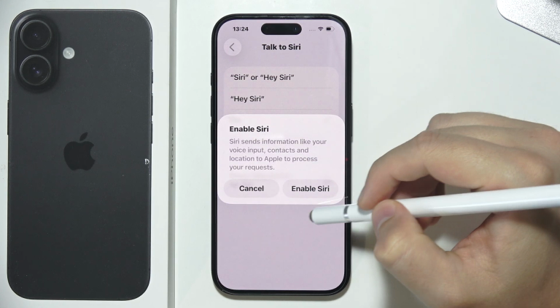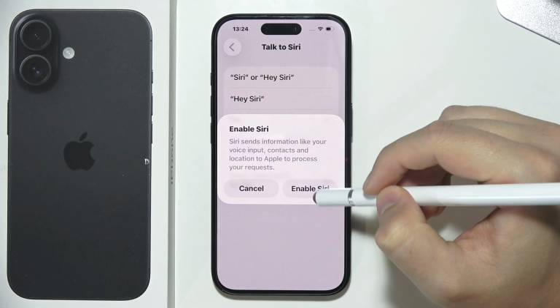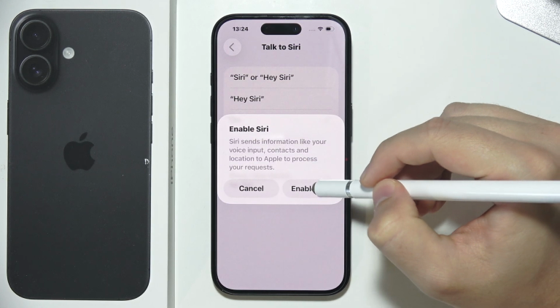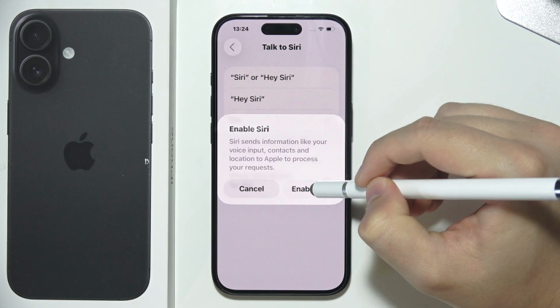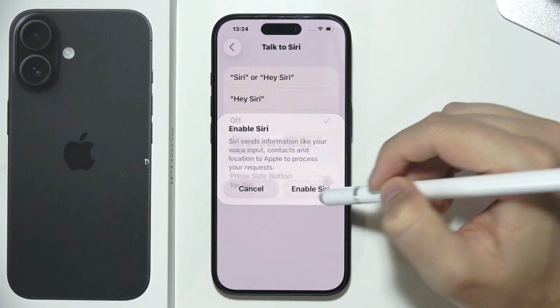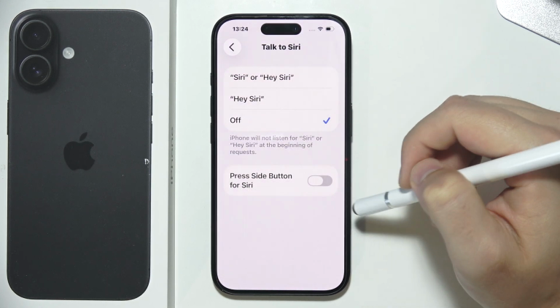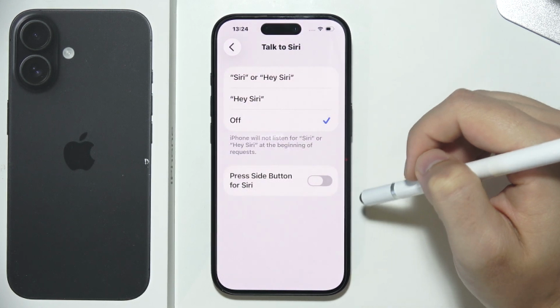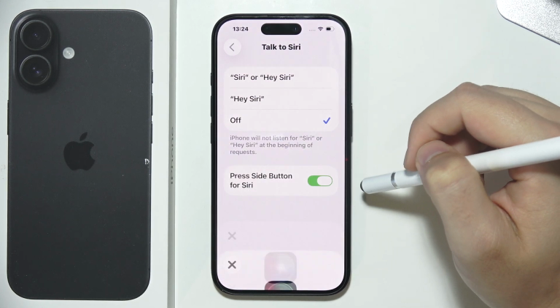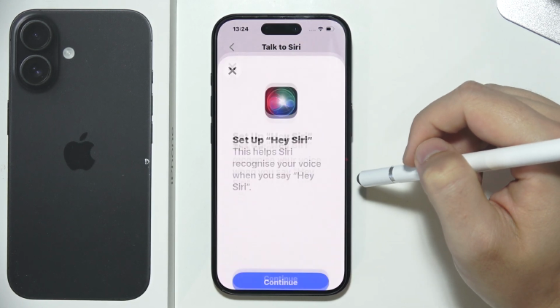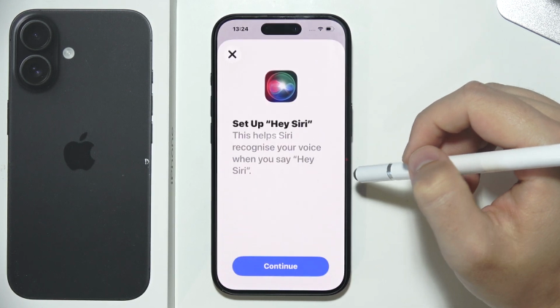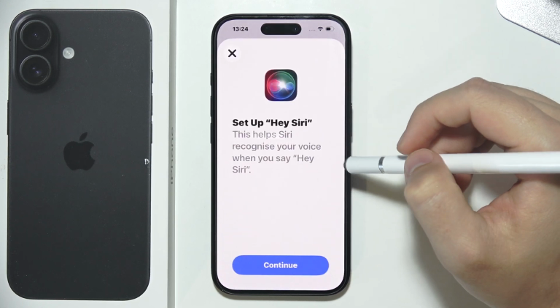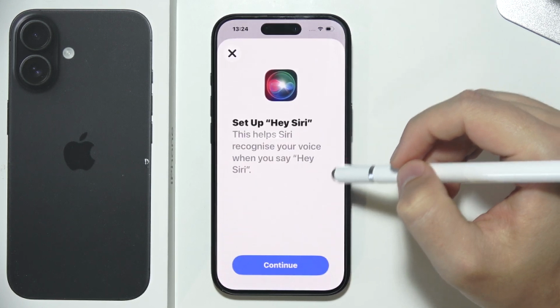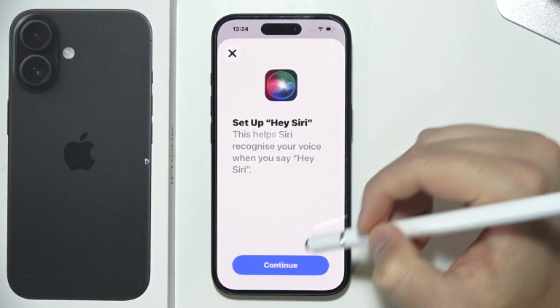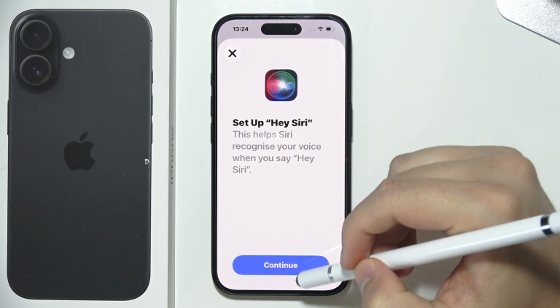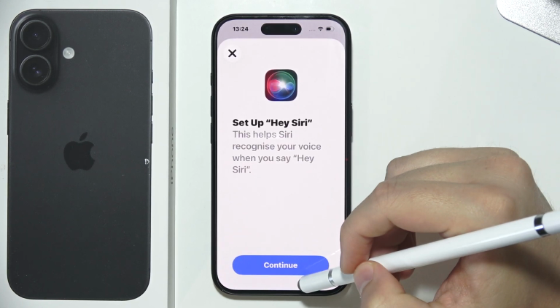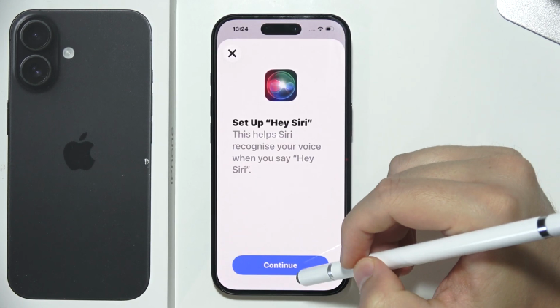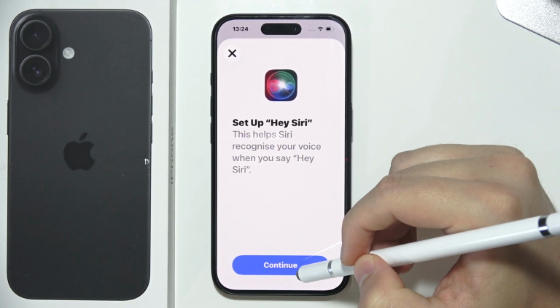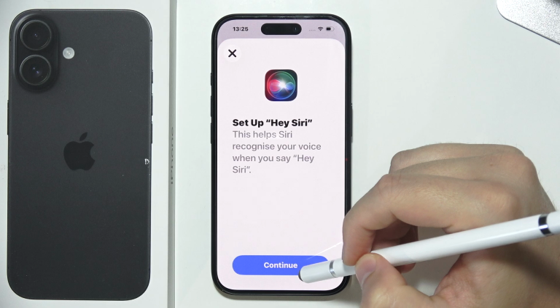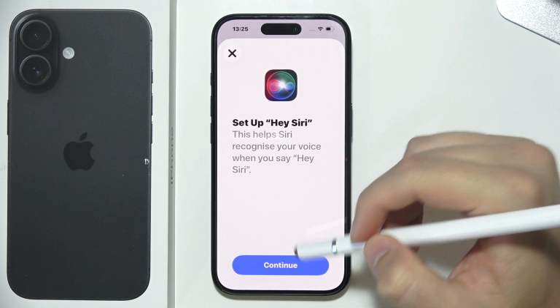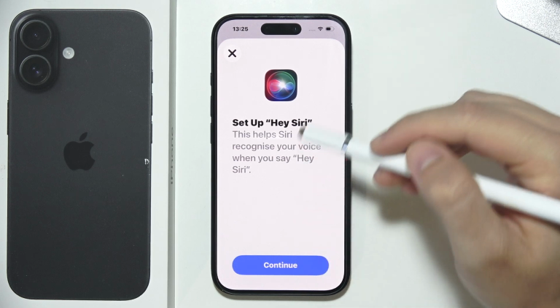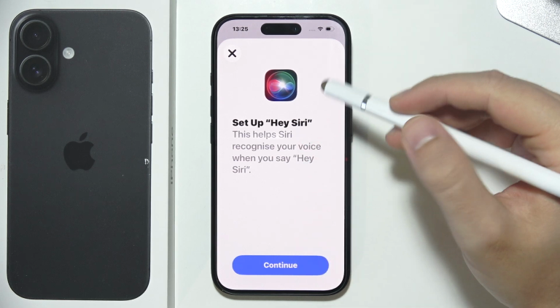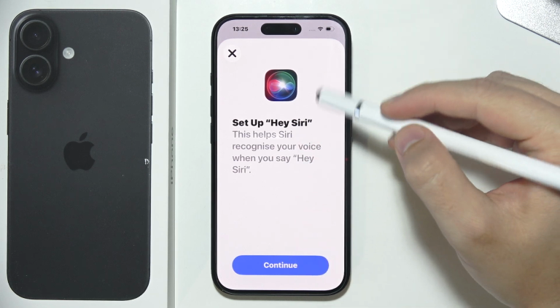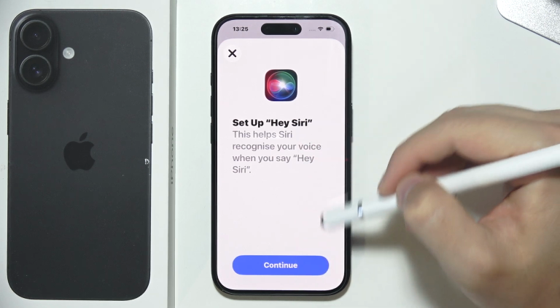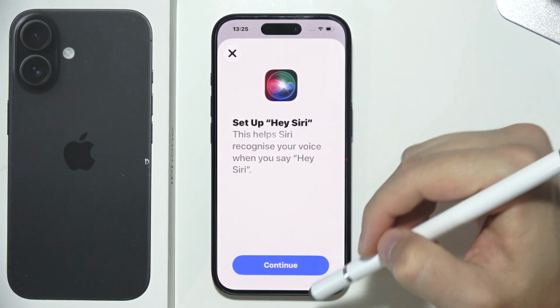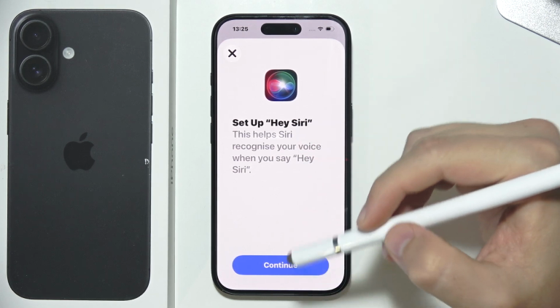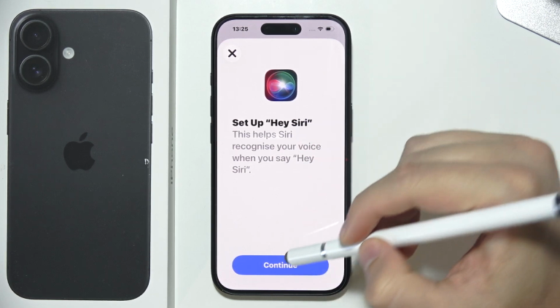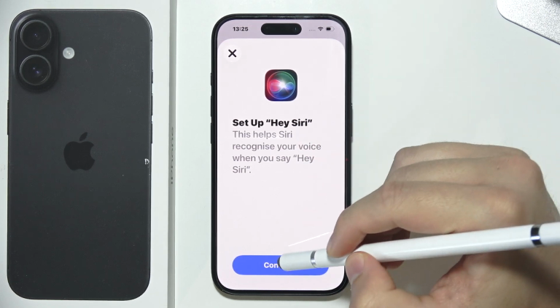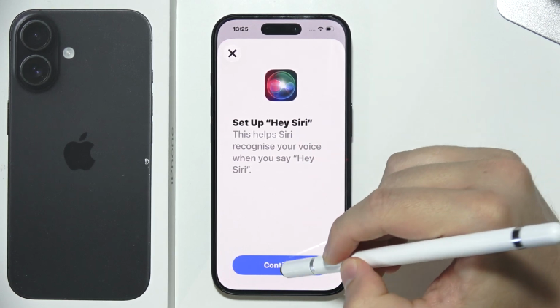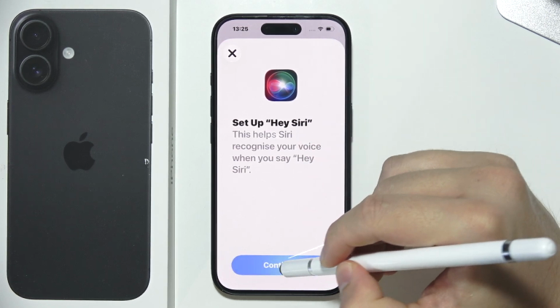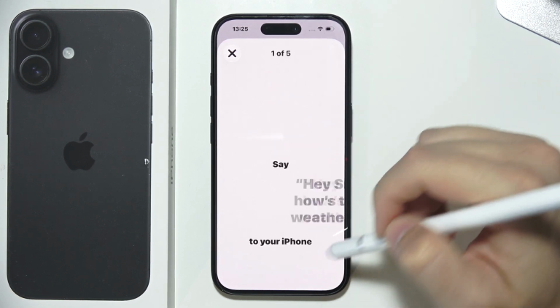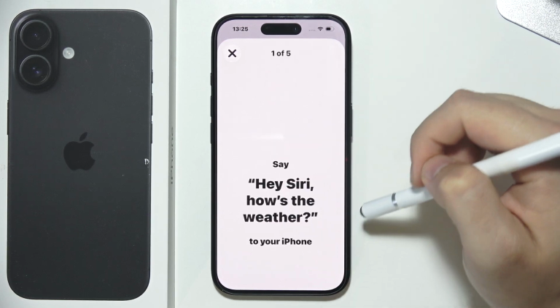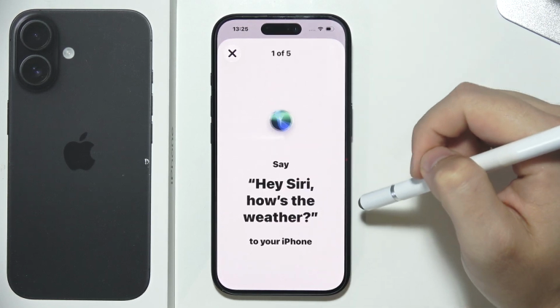Click to enable Siri and then click Continue. You'll have to repeat some phrases that will be shown on the screen.